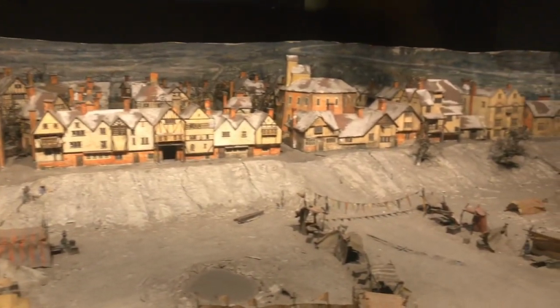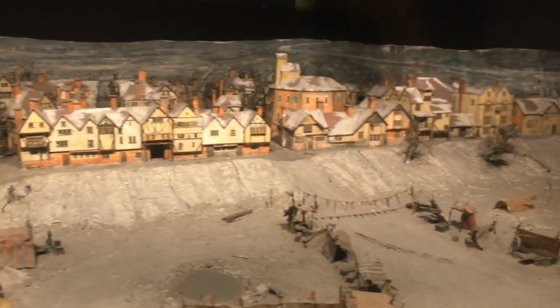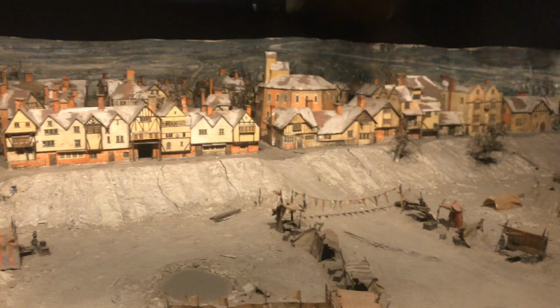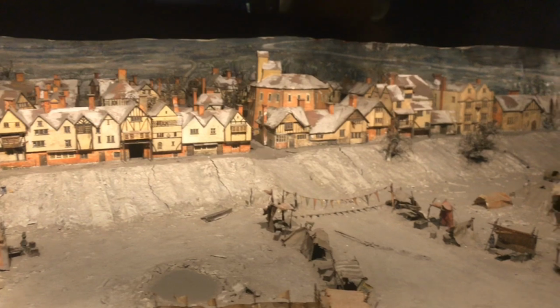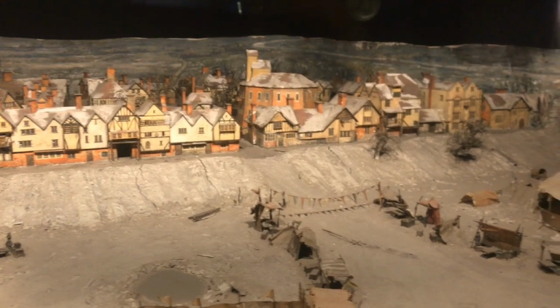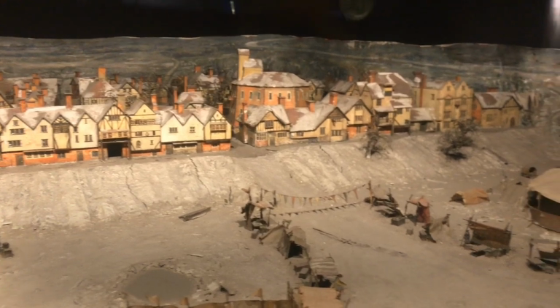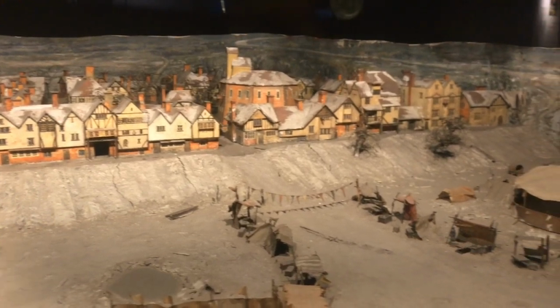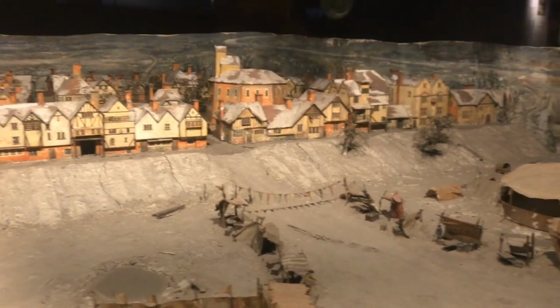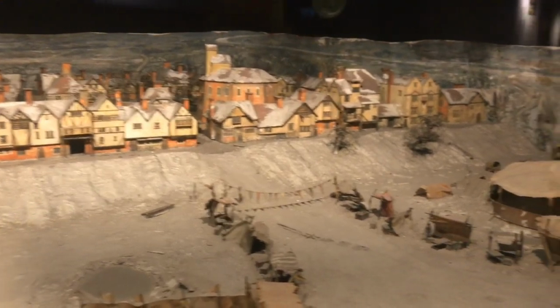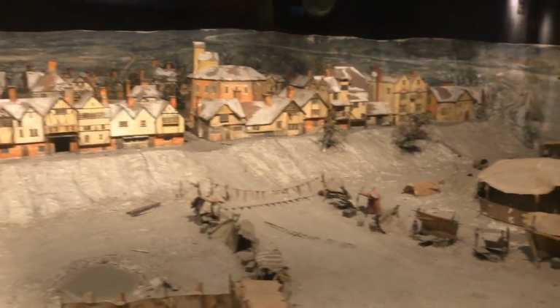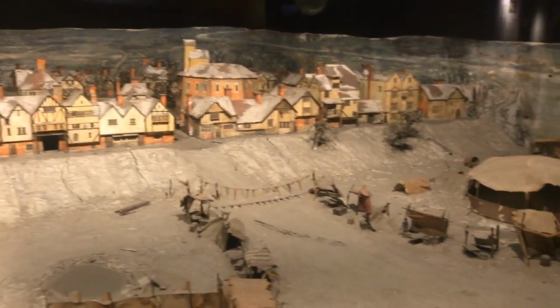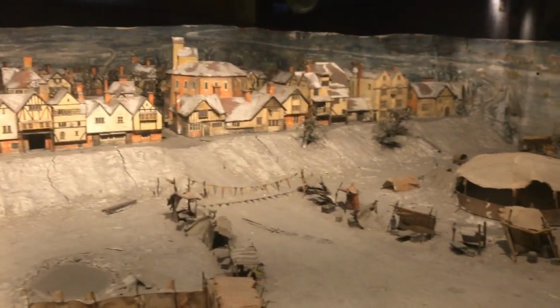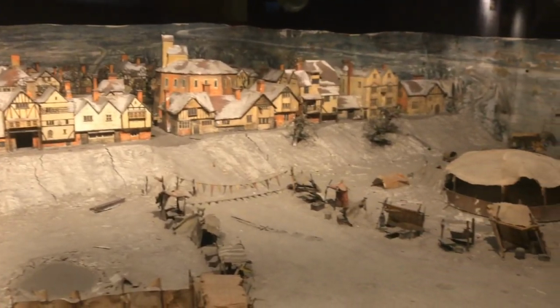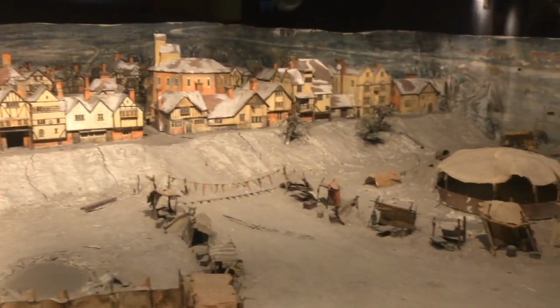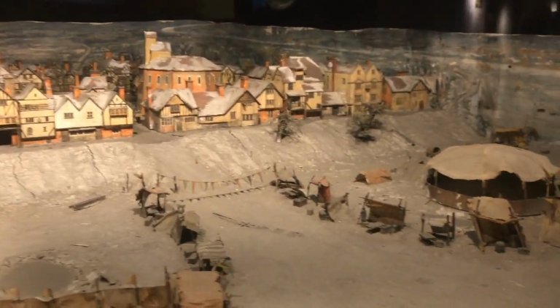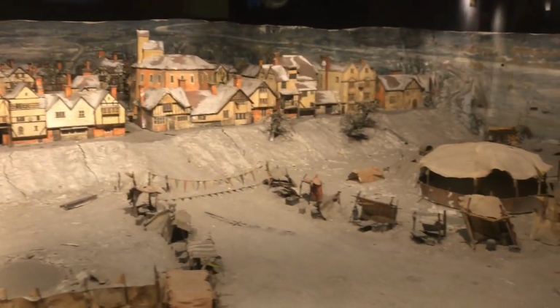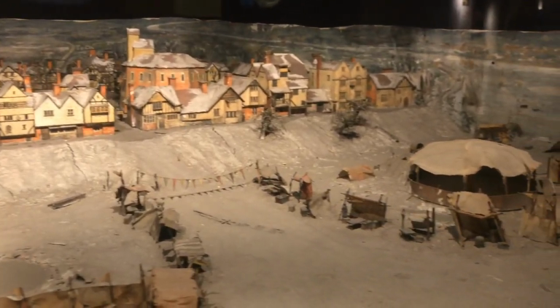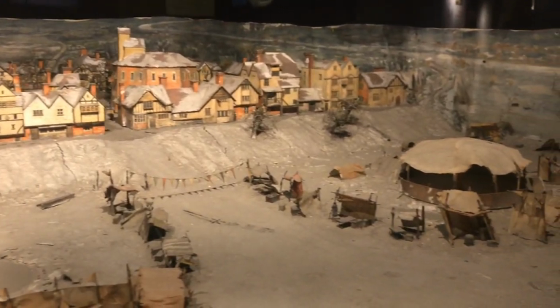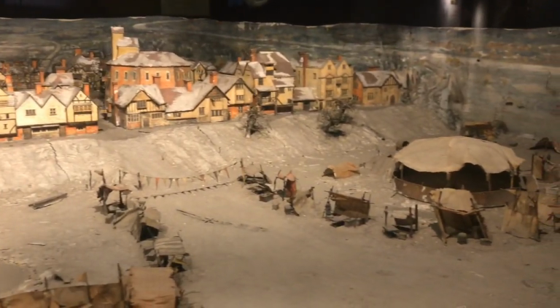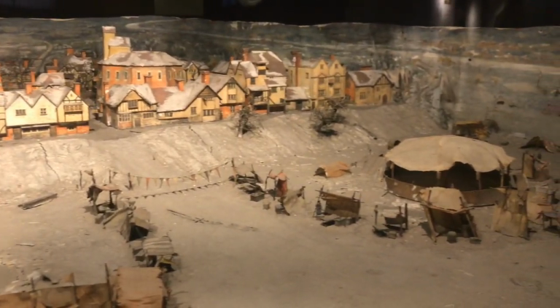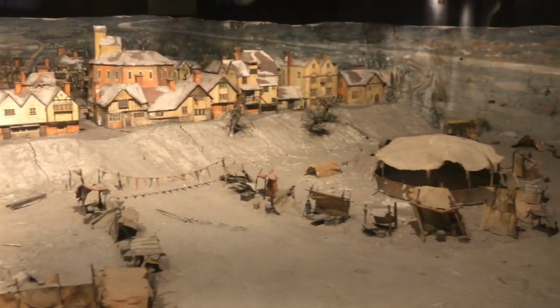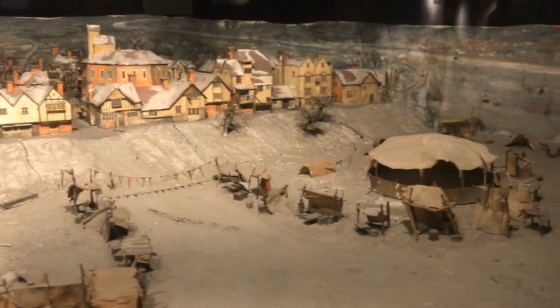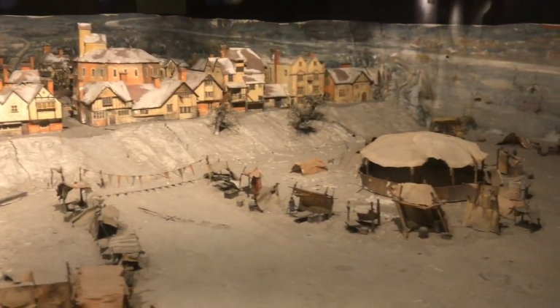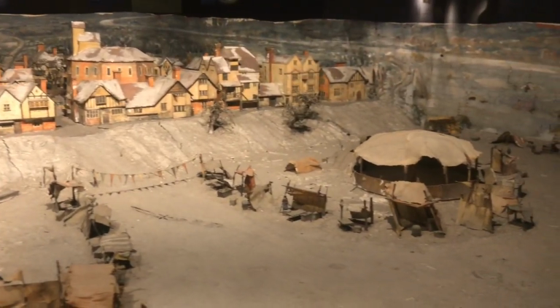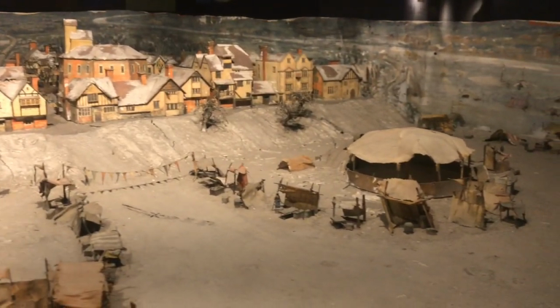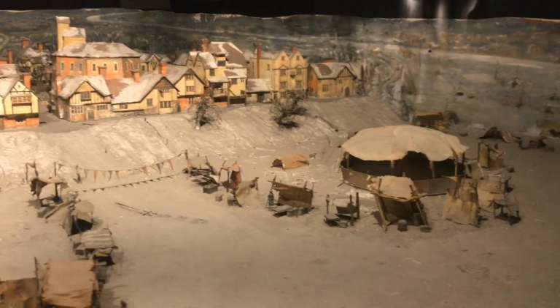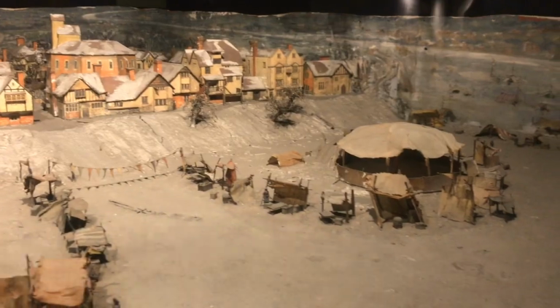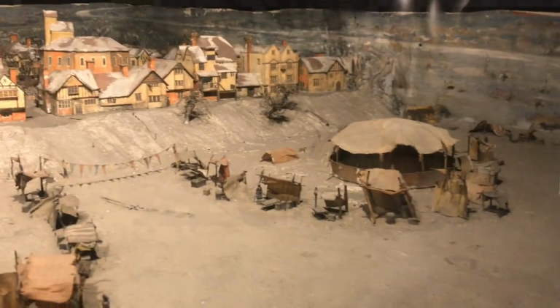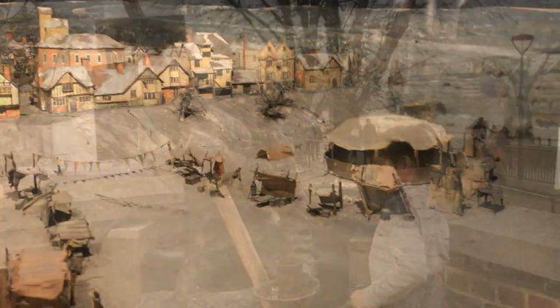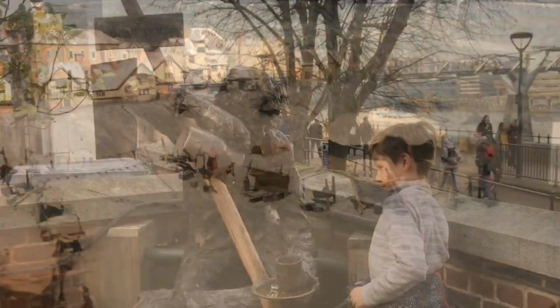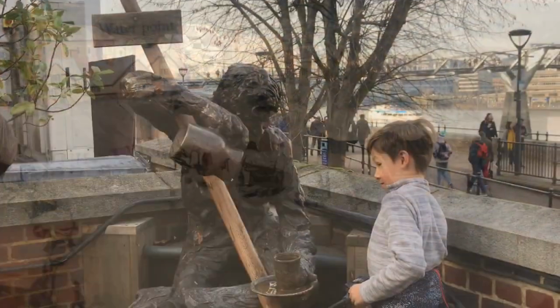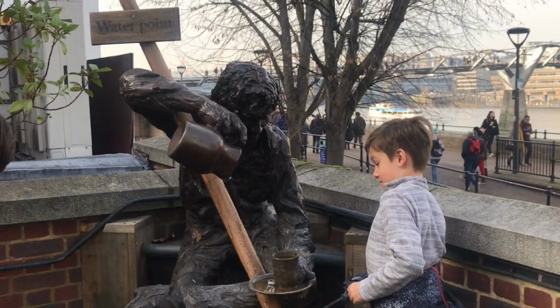This is a model of a frost fair — a carnival and entertainment on ice, when the River Thames was frozen.